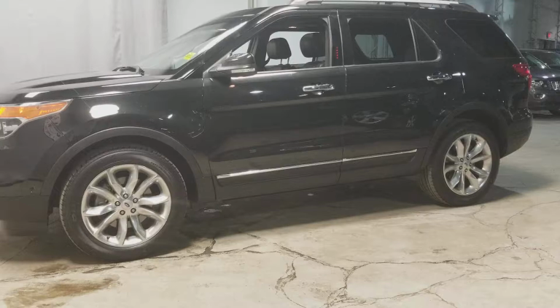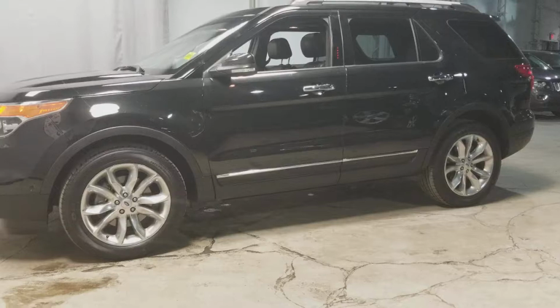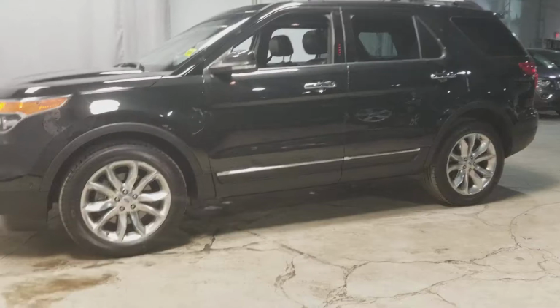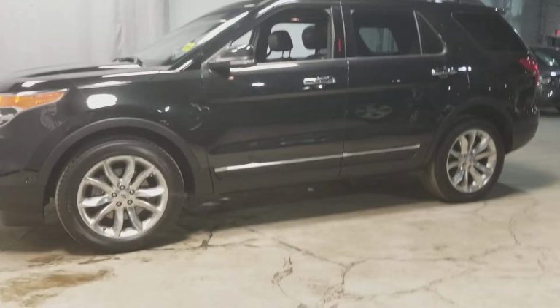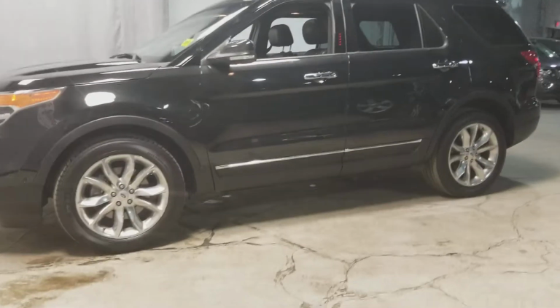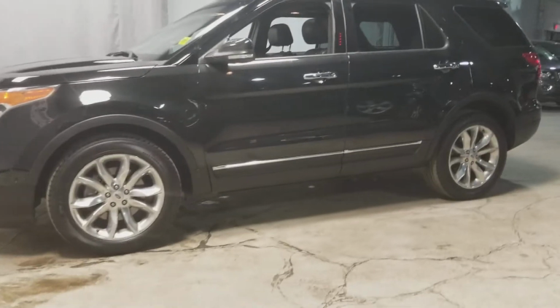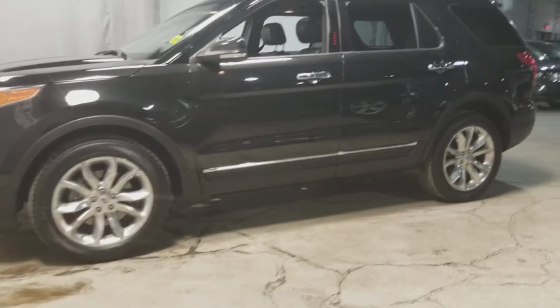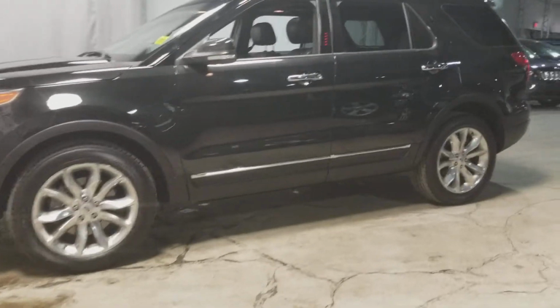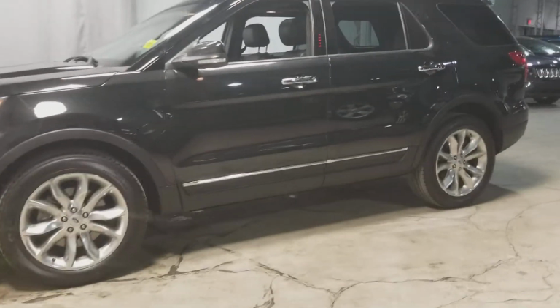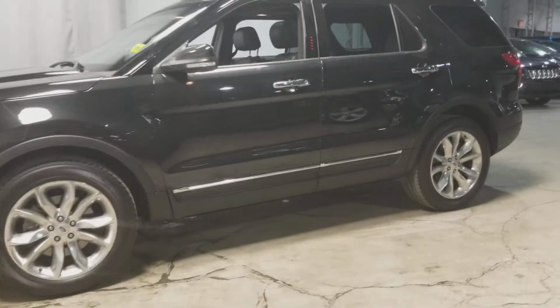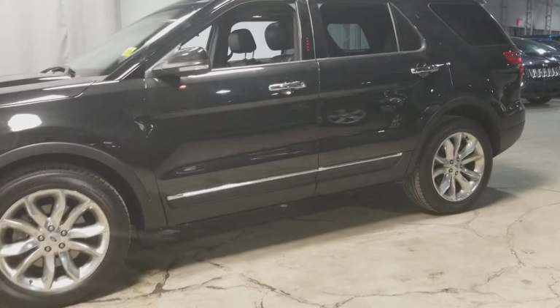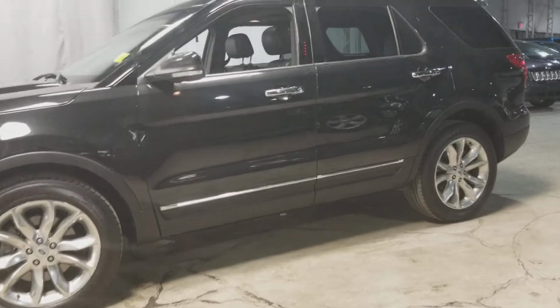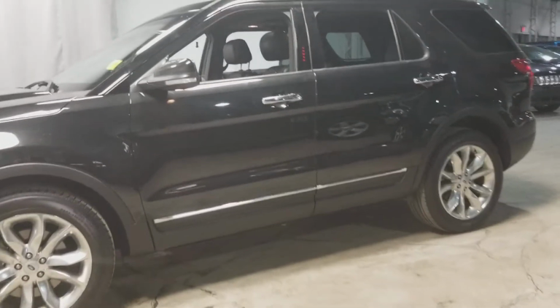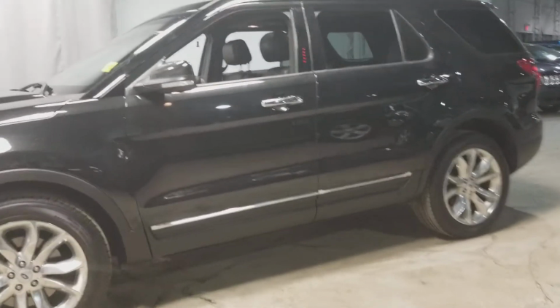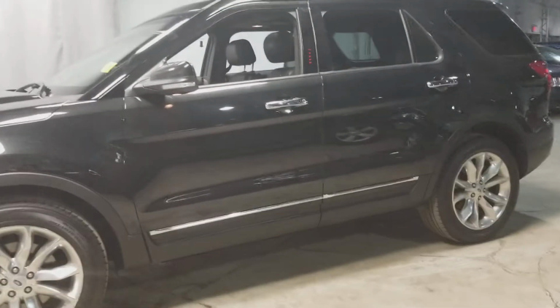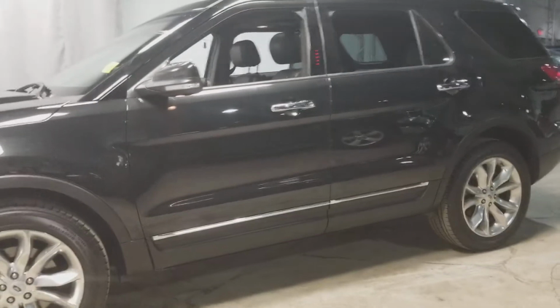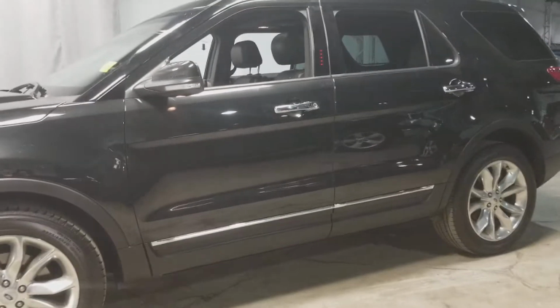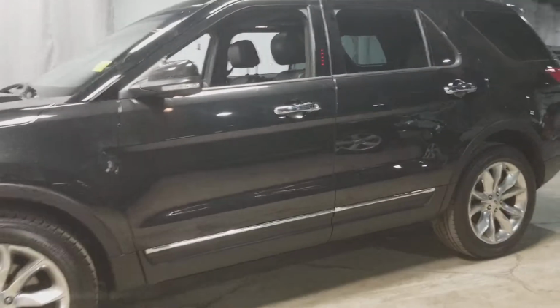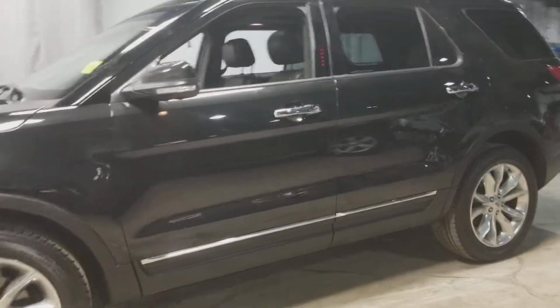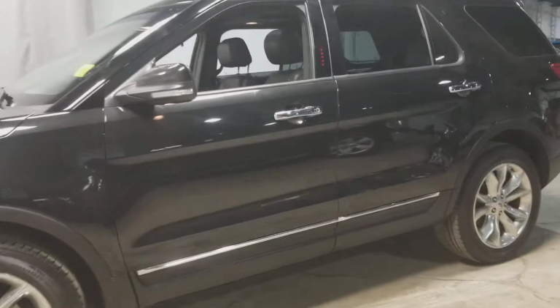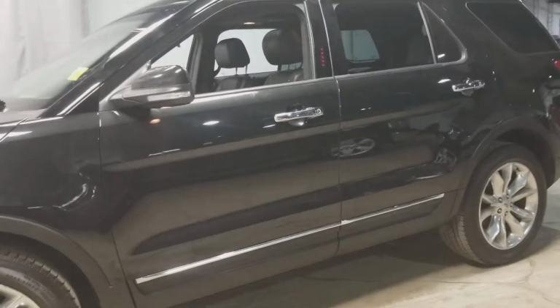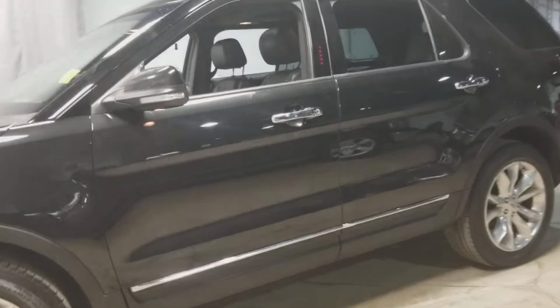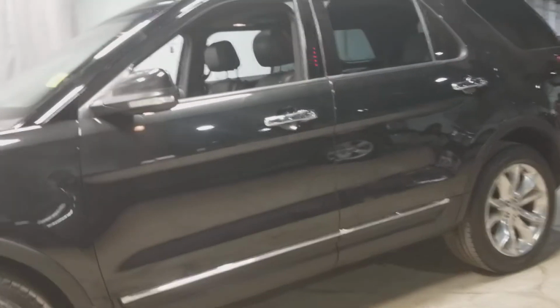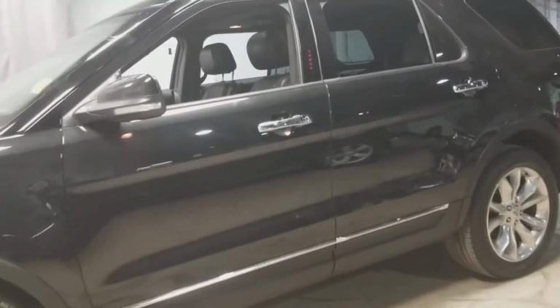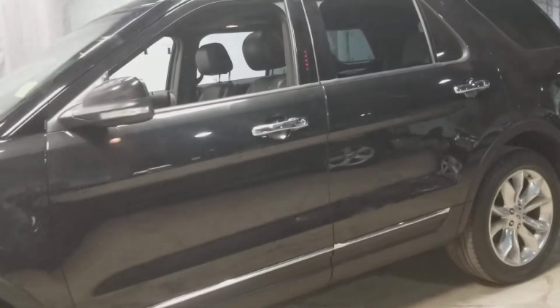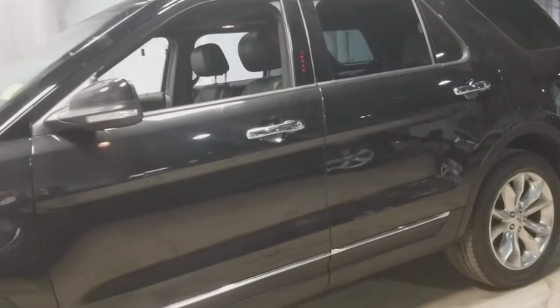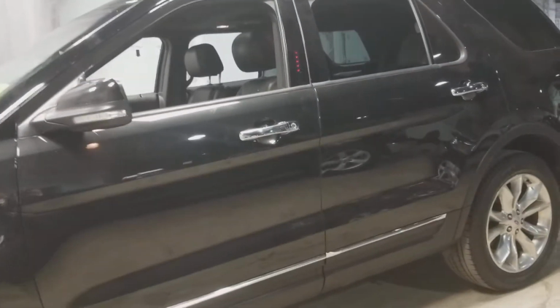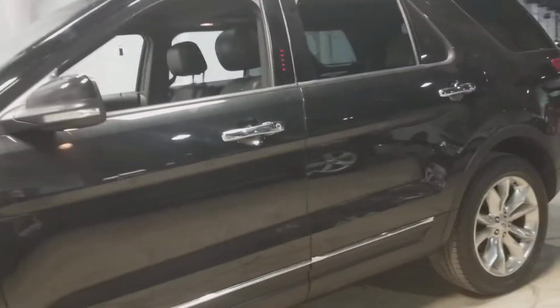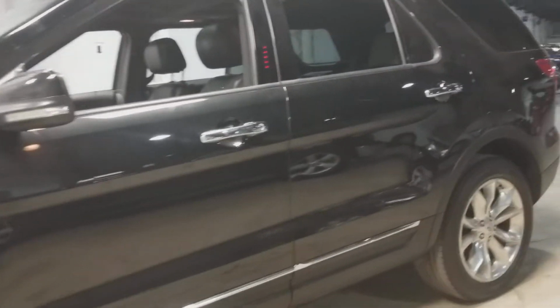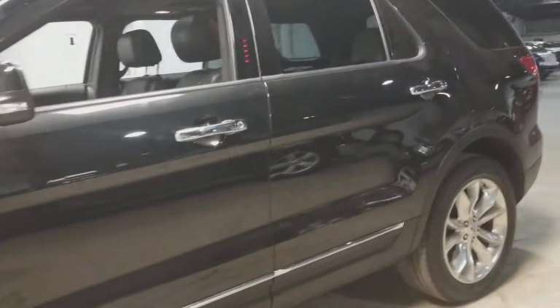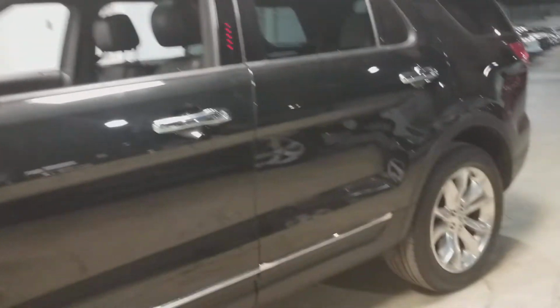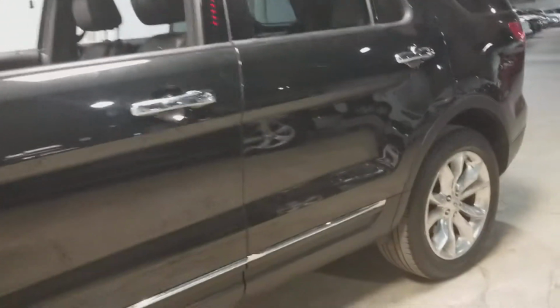Kyle here from Northside Mitsubishi. Just wanted to show you a couple features that this 2013 Ford Explorer has to offer.